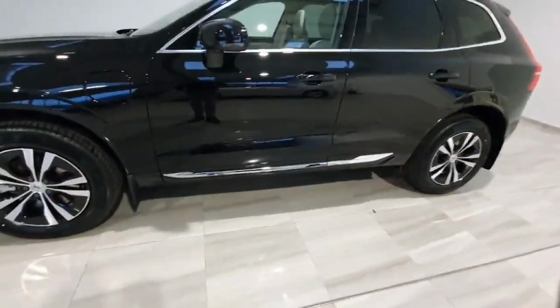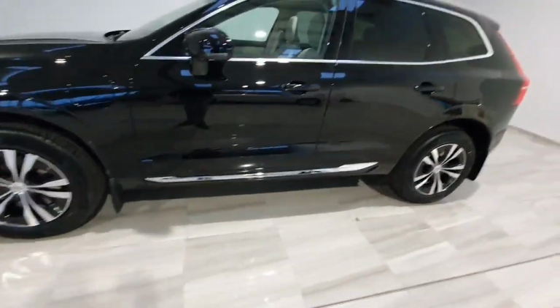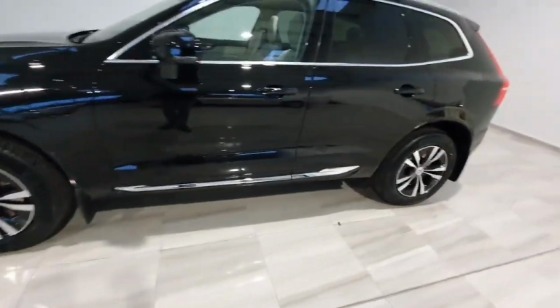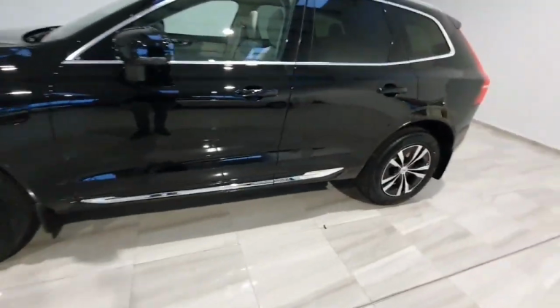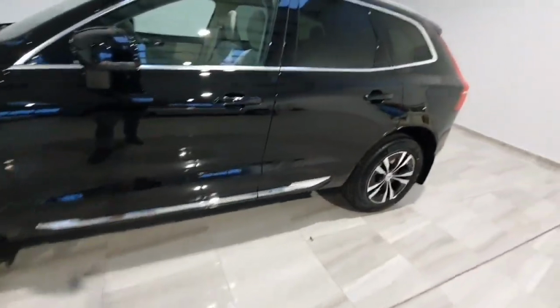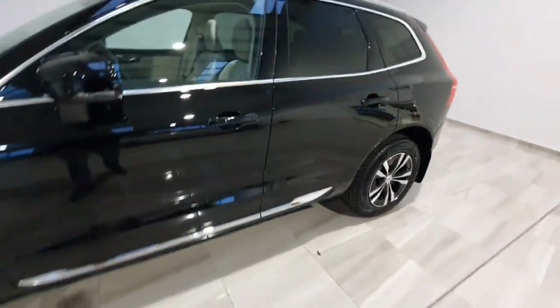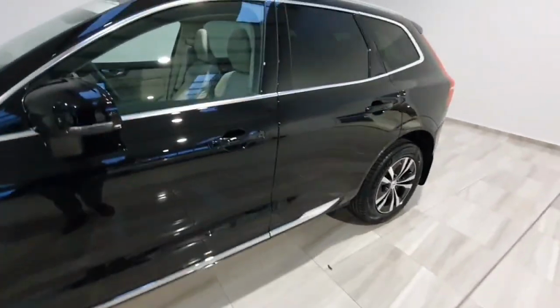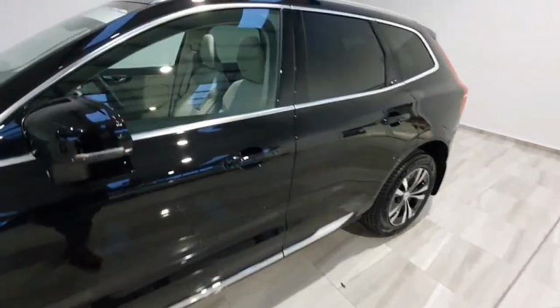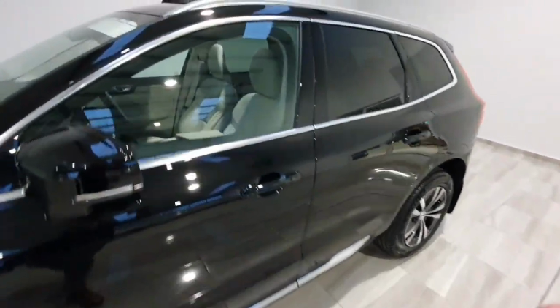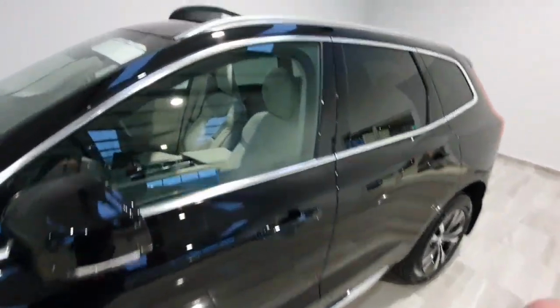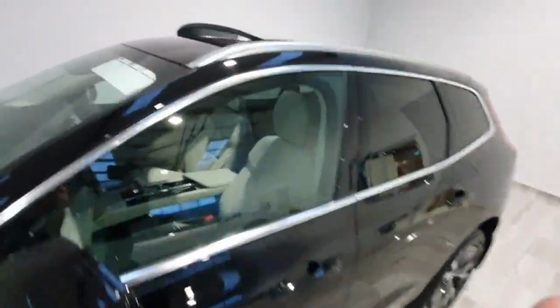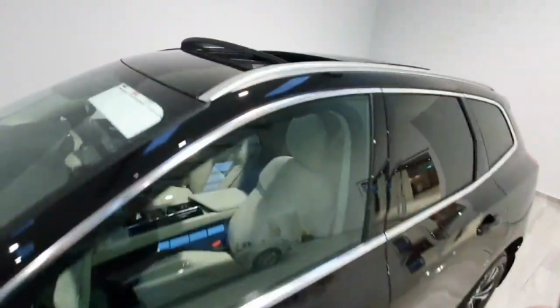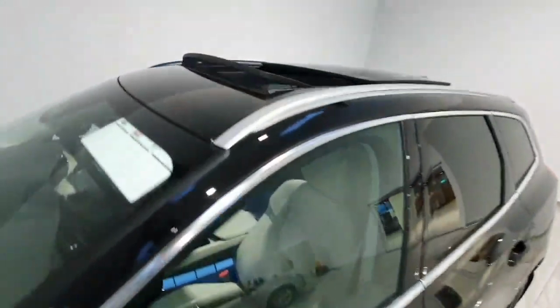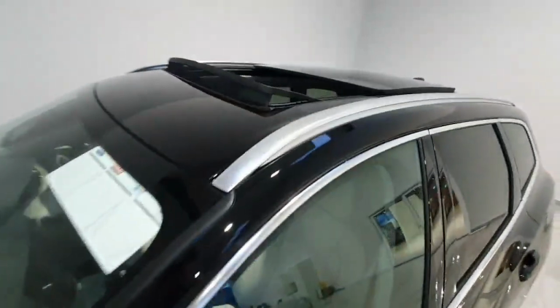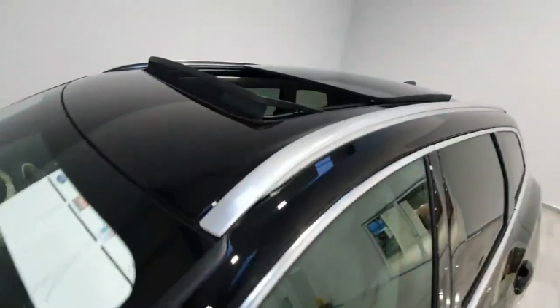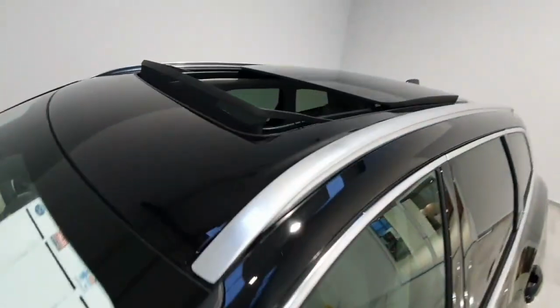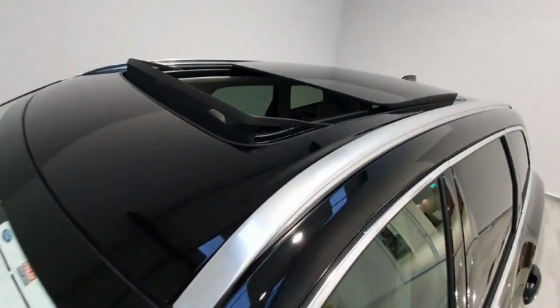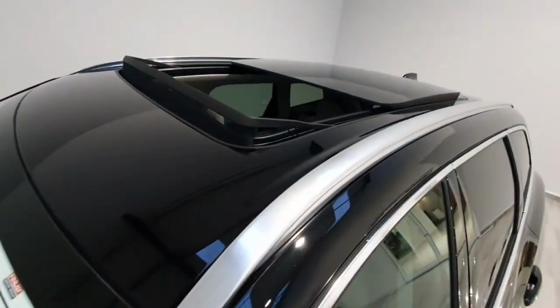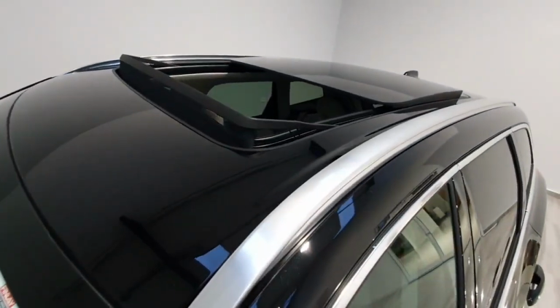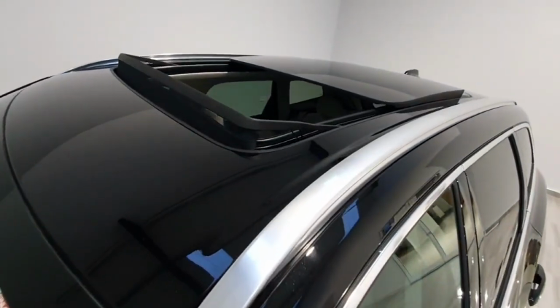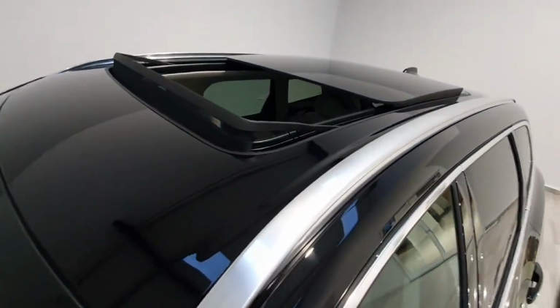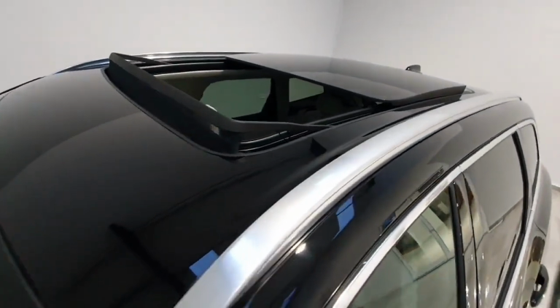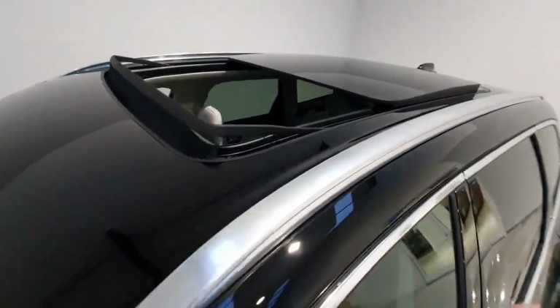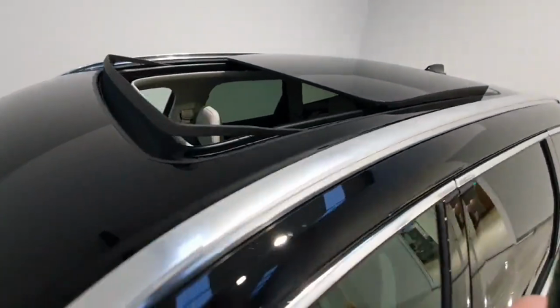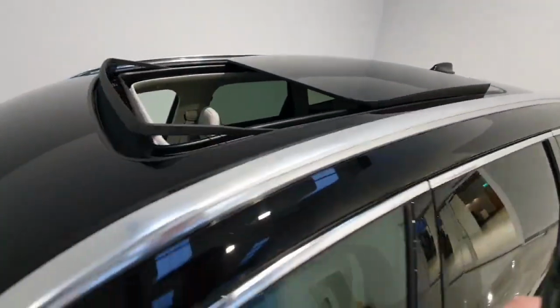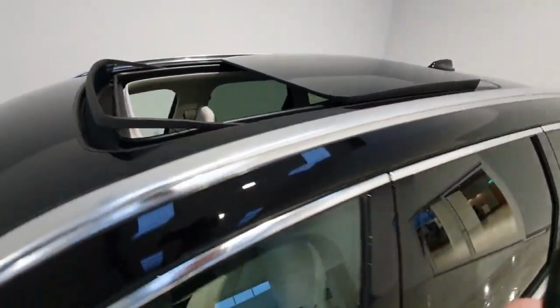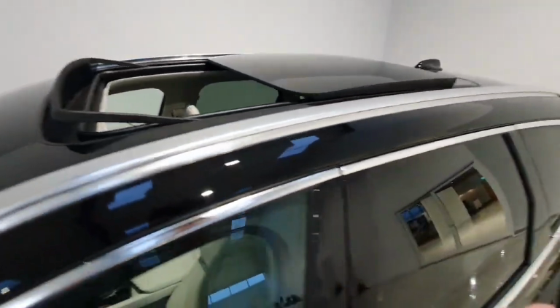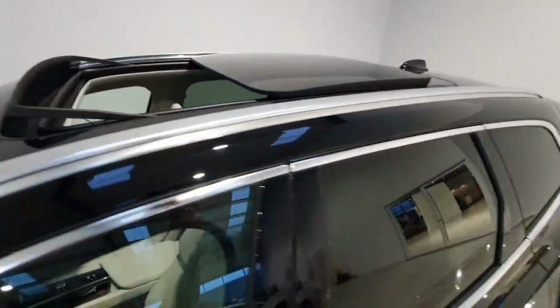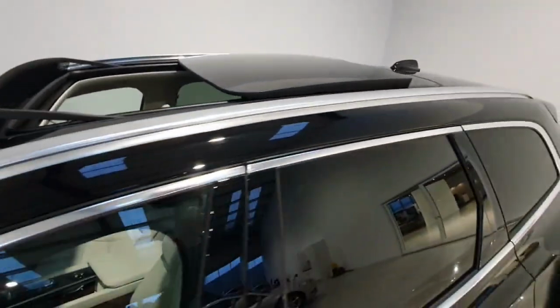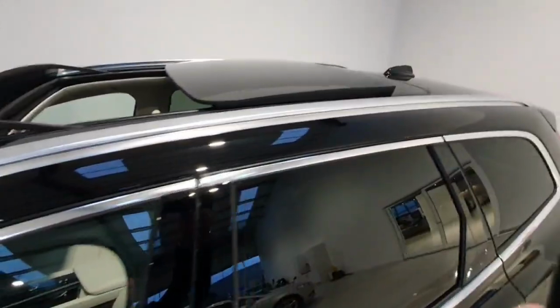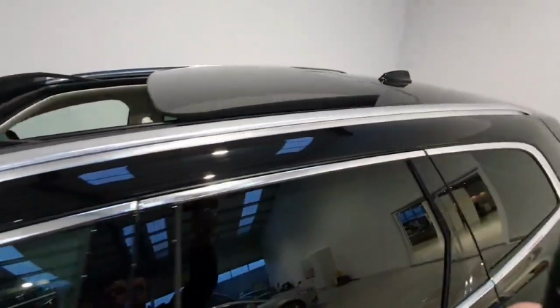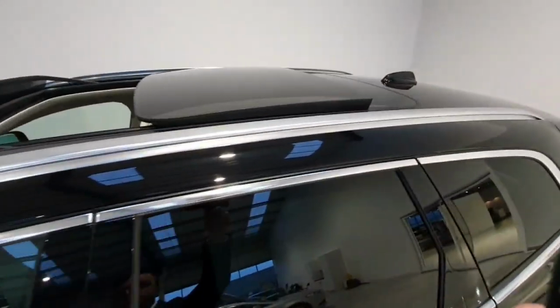This one is finished in Blackstone paint. You have got your full glass panoramic roof, which is also sliding open.